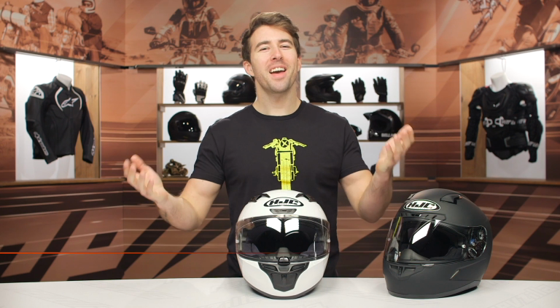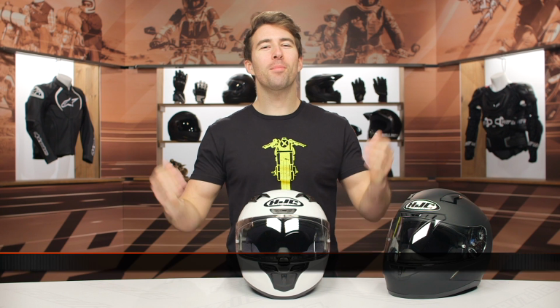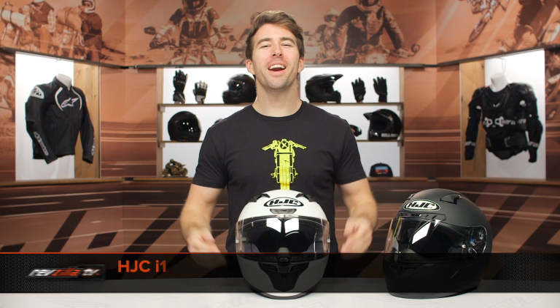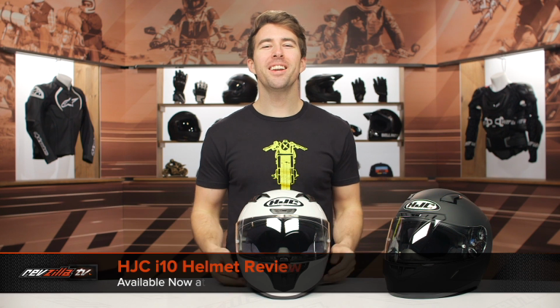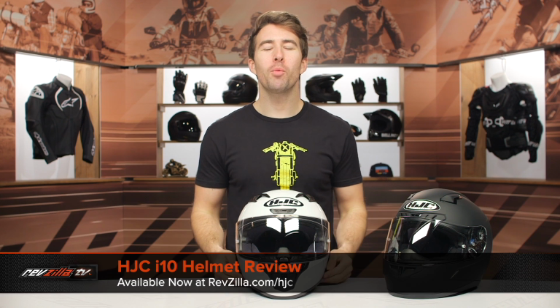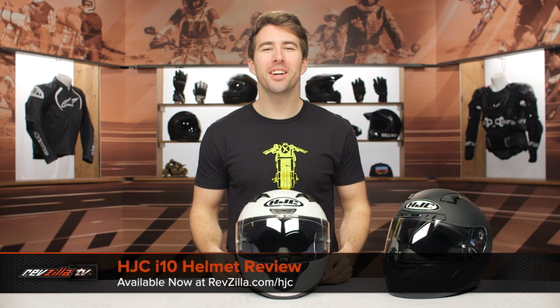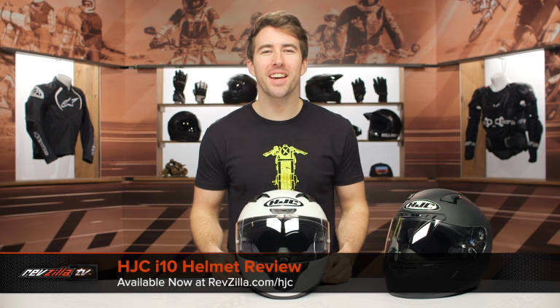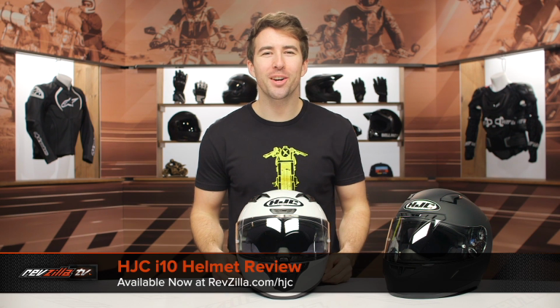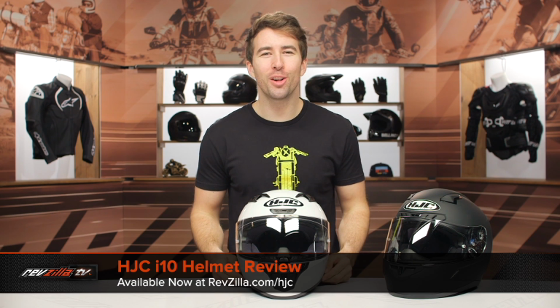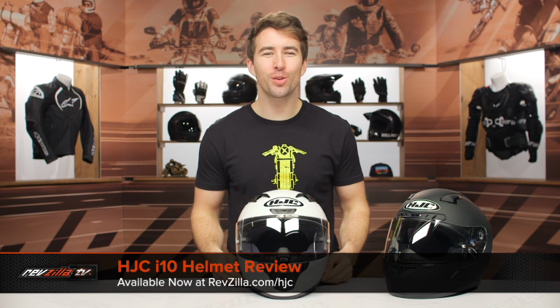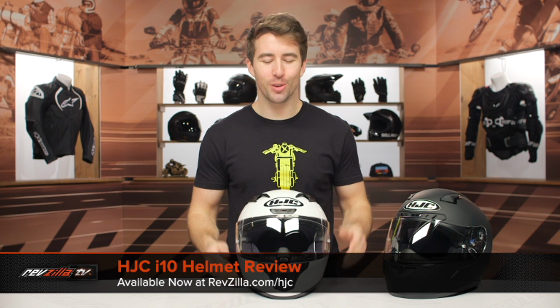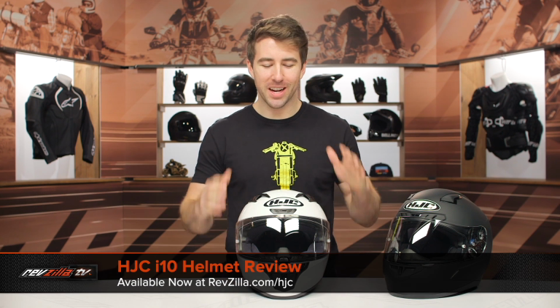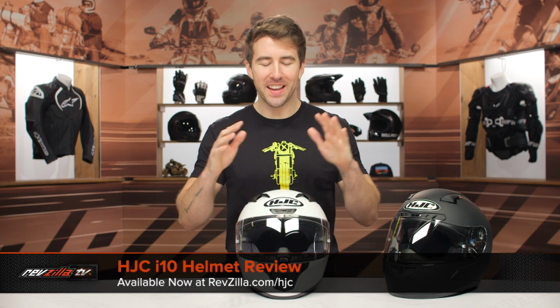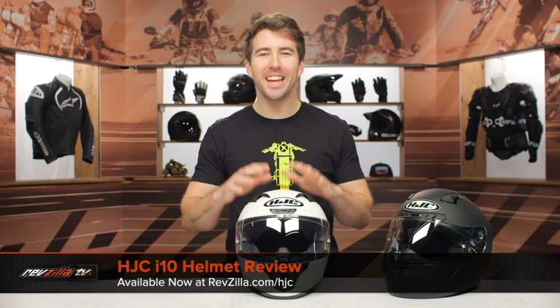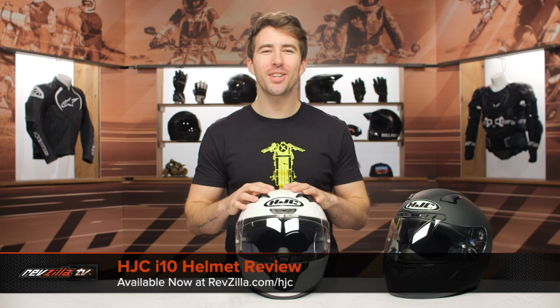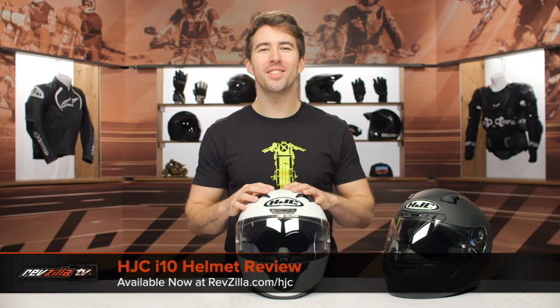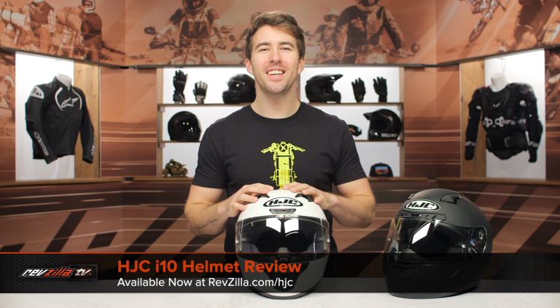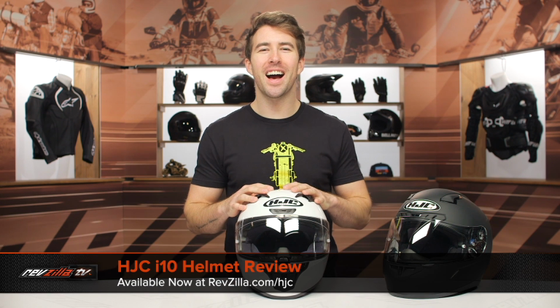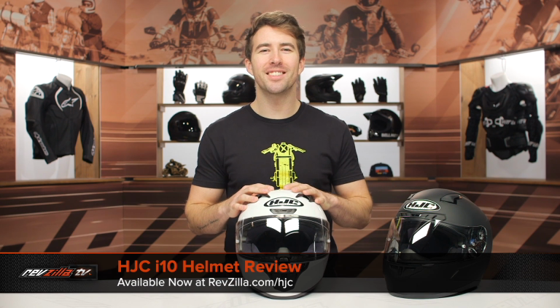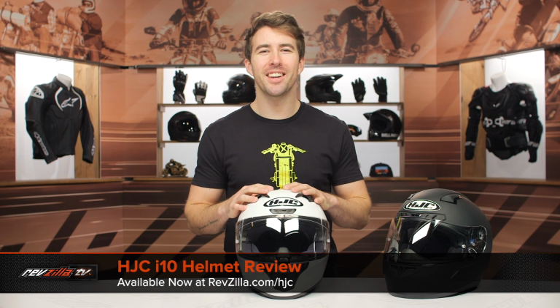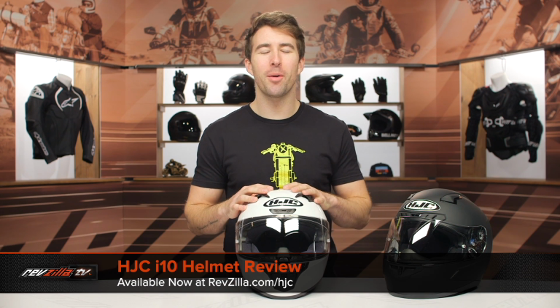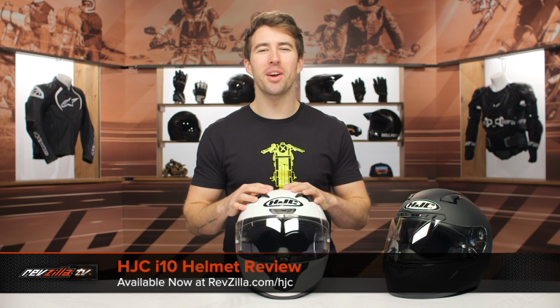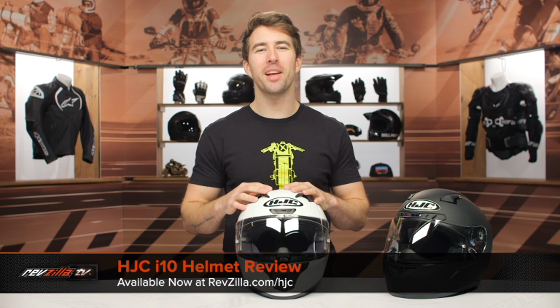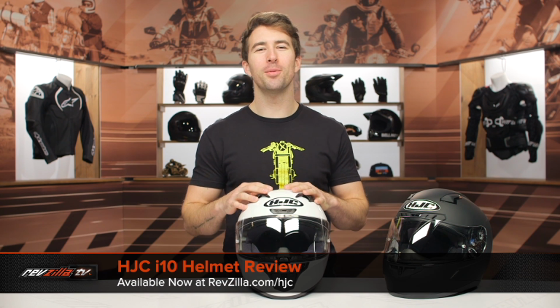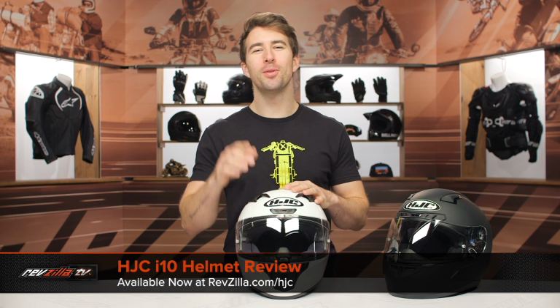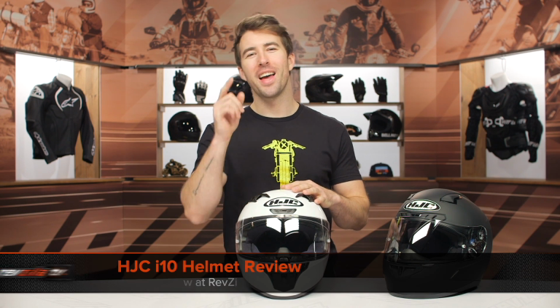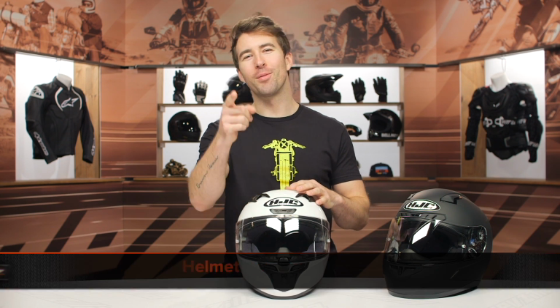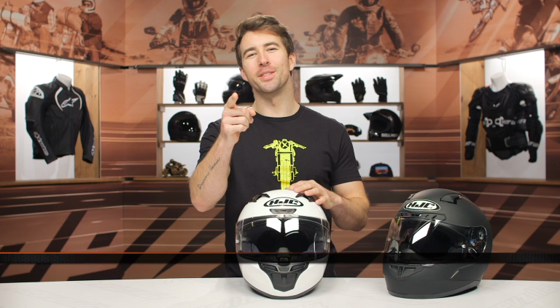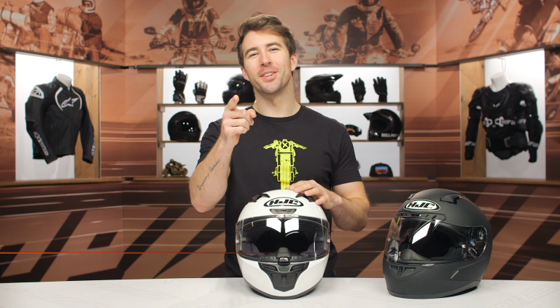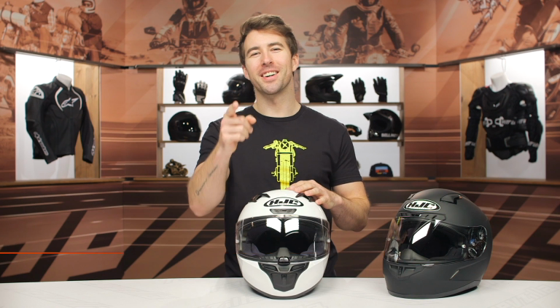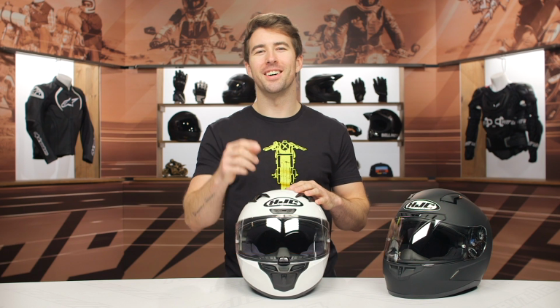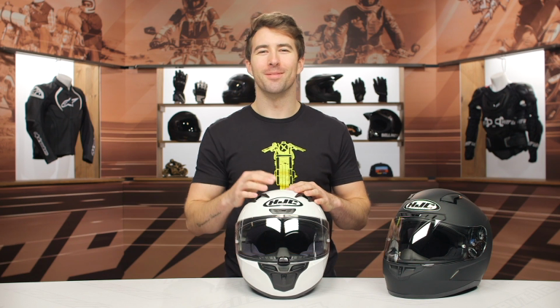Hey, I'm Brandon and we're here taking a closer look at the HJC i10 helmet available at RevZilla.com.